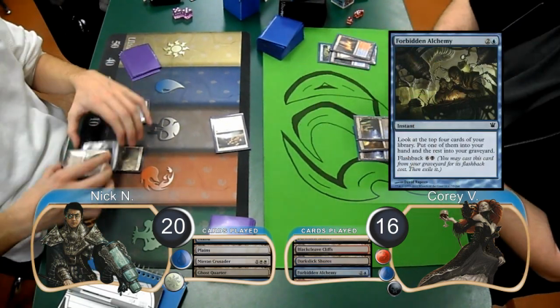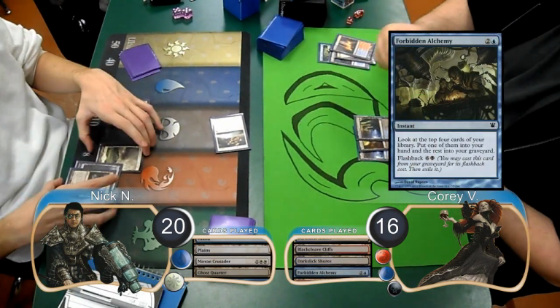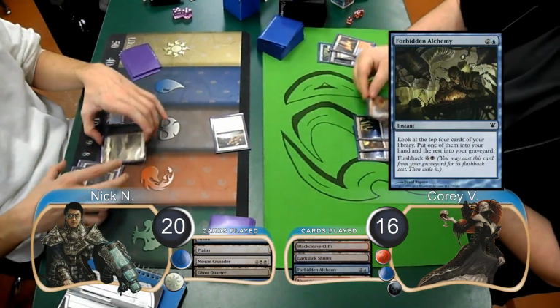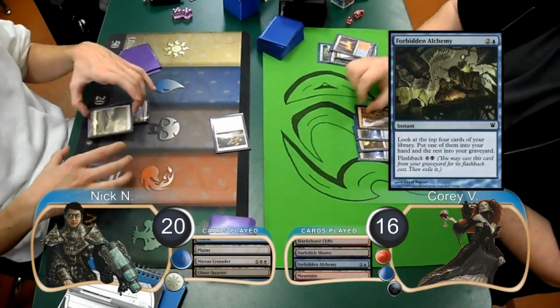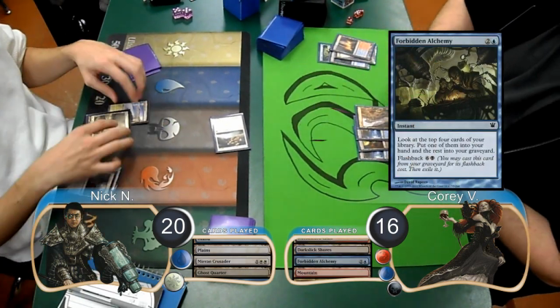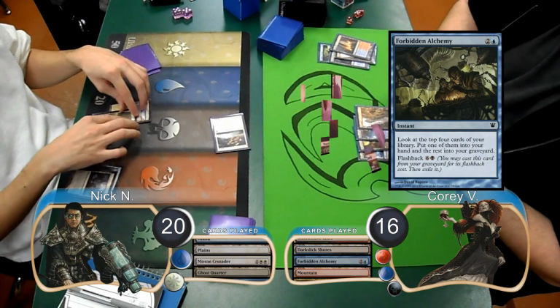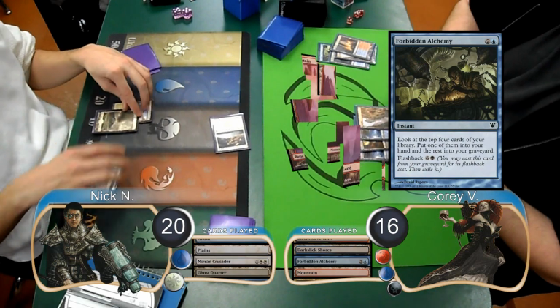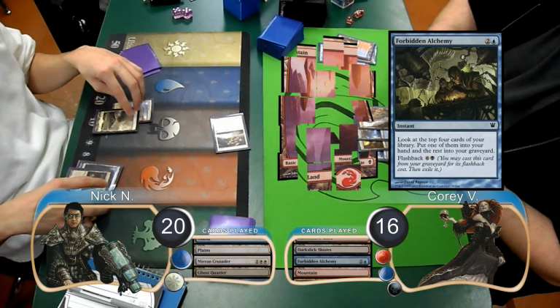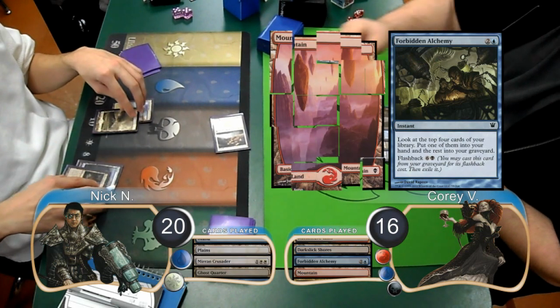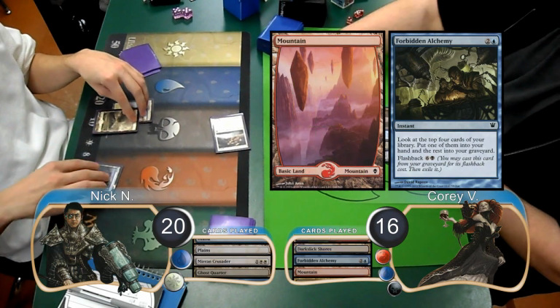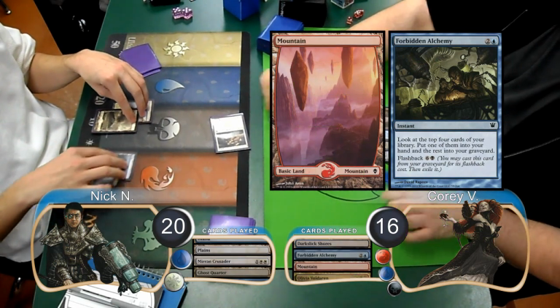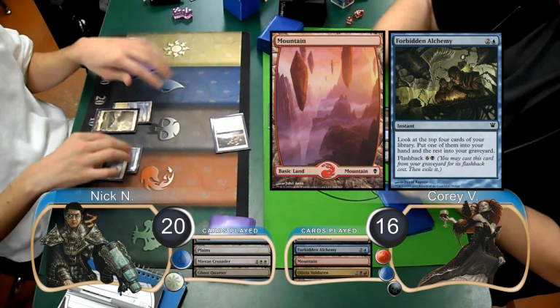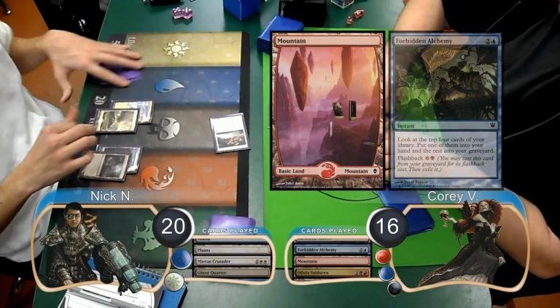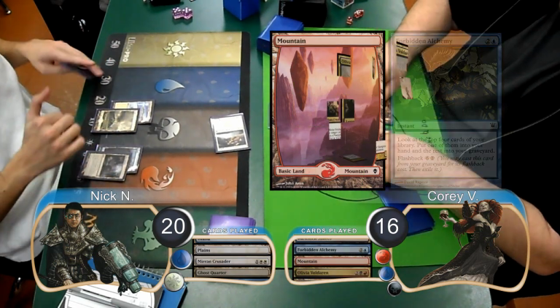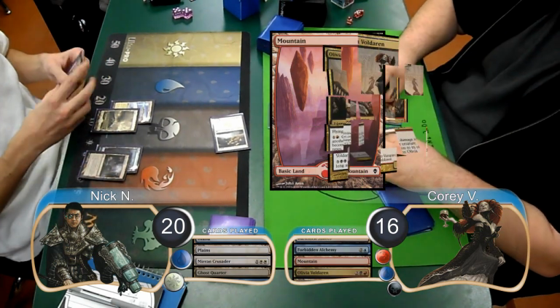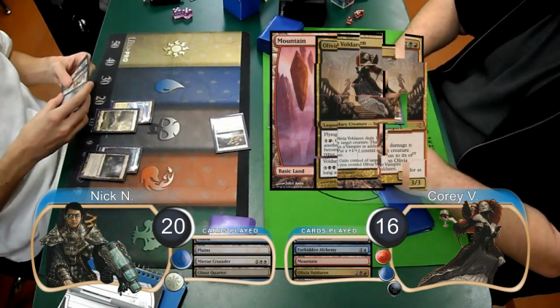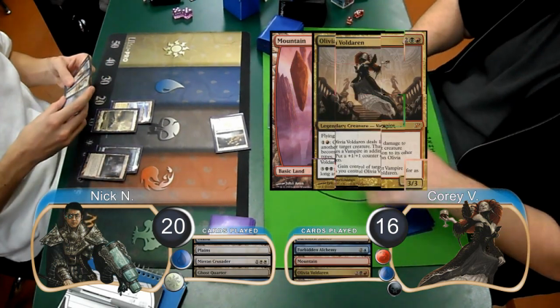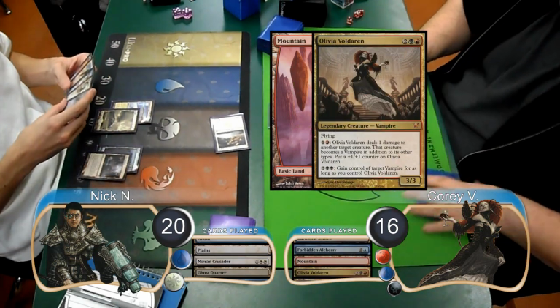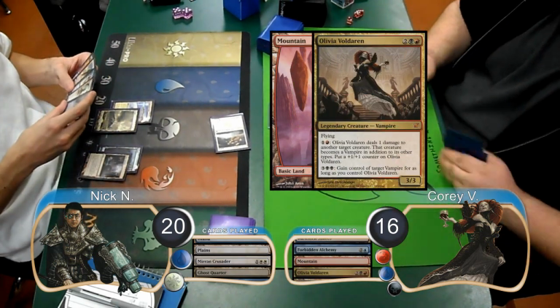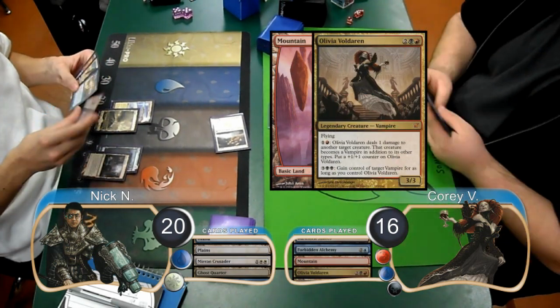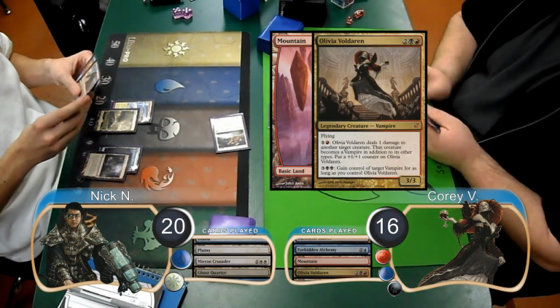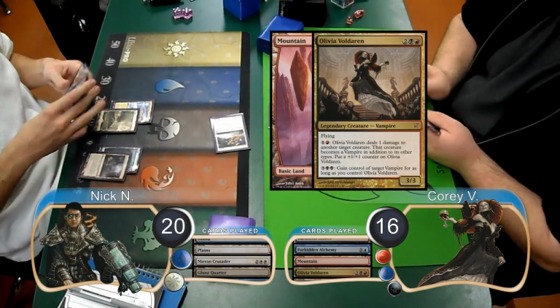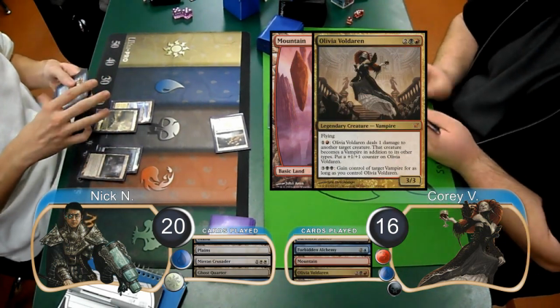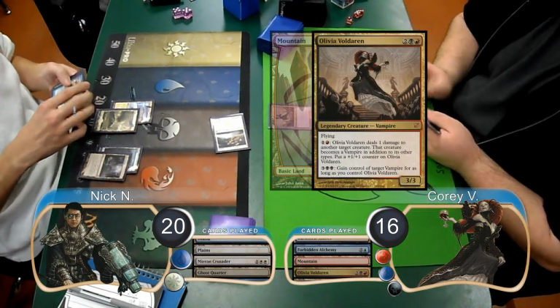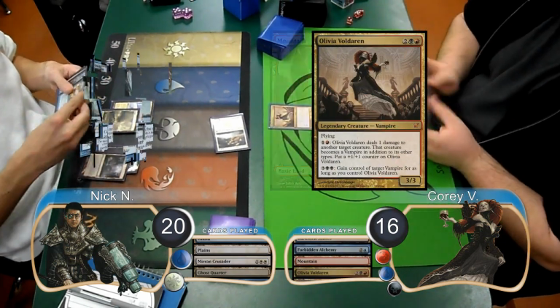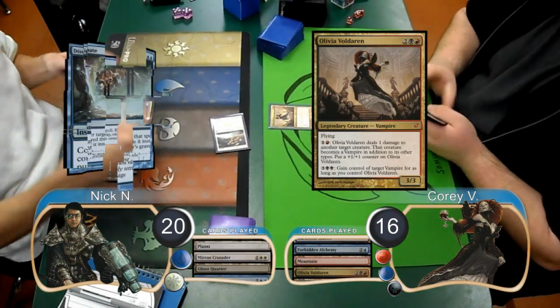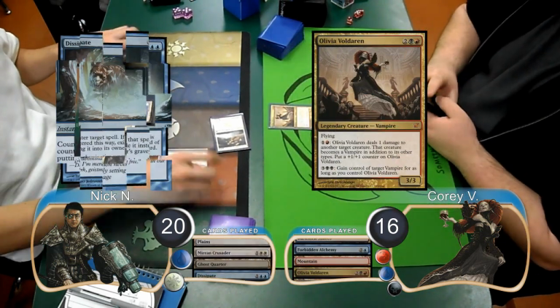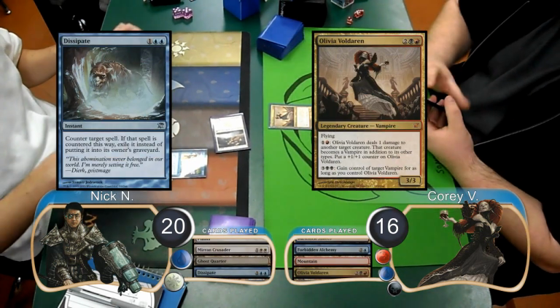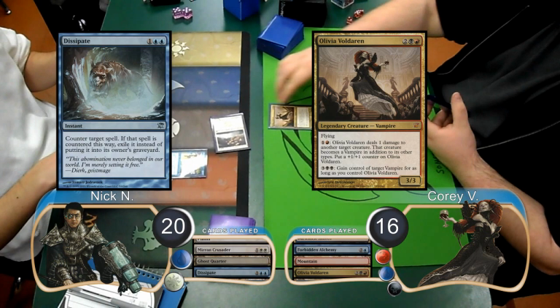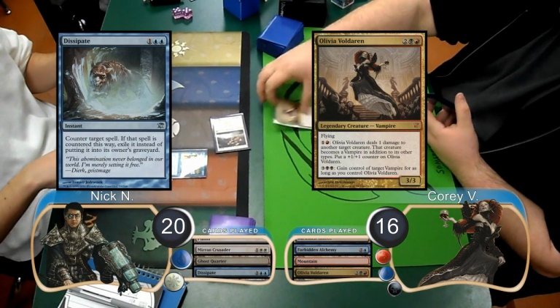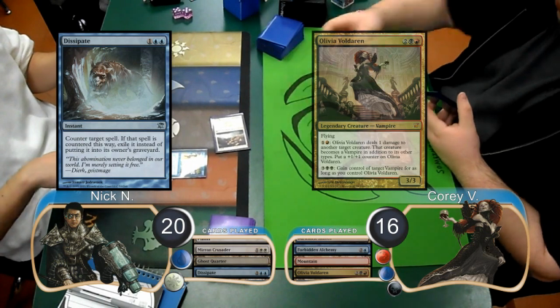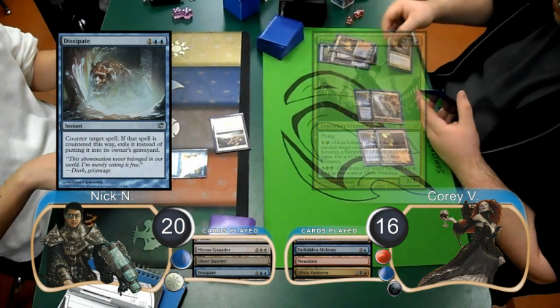For his turn, Corey laid down a Mountain and attempted to resolve an Olivia Voldaren. However, Nick stopped it with a Dissipate and removed it from the game.